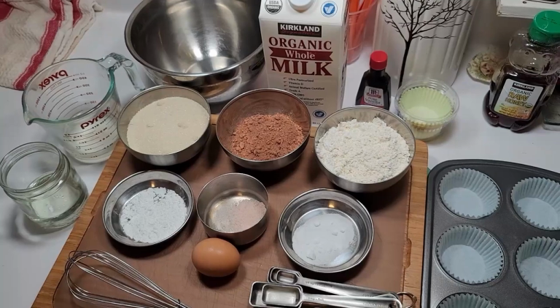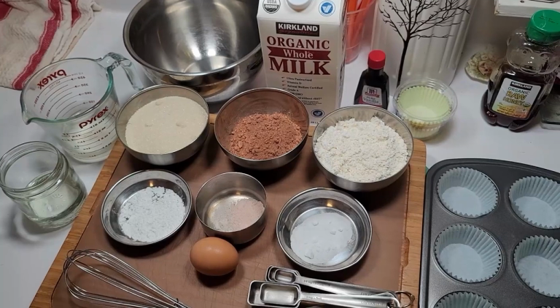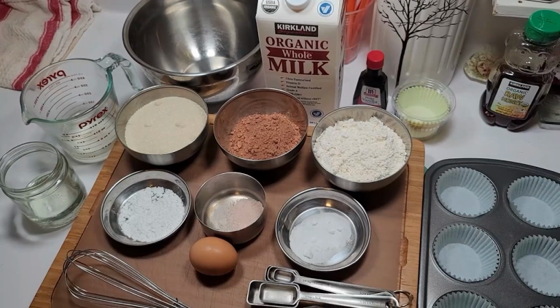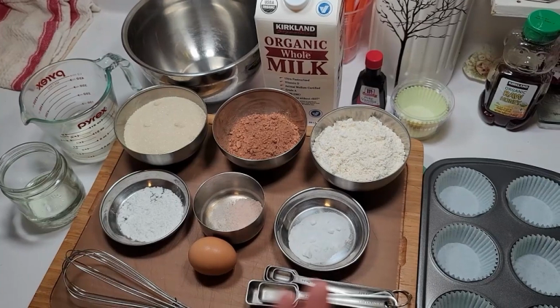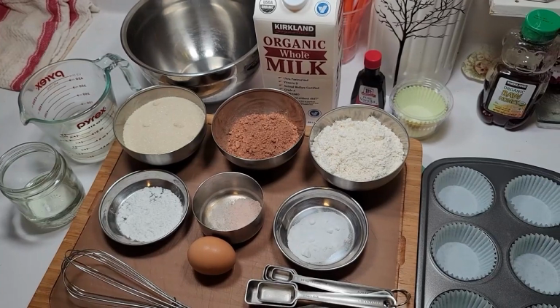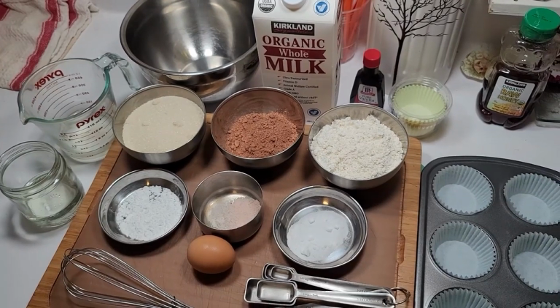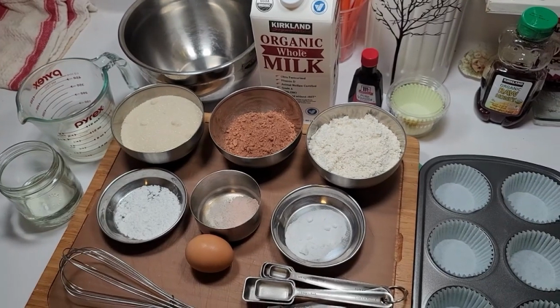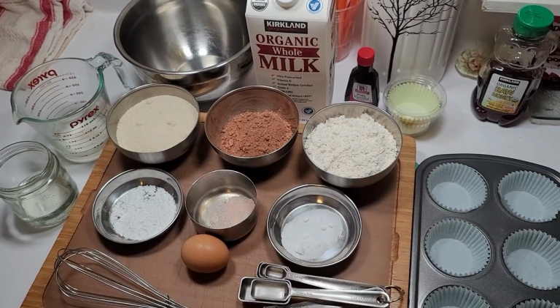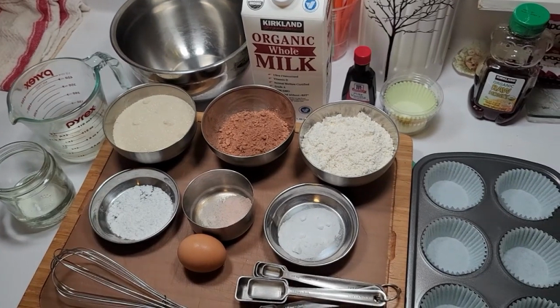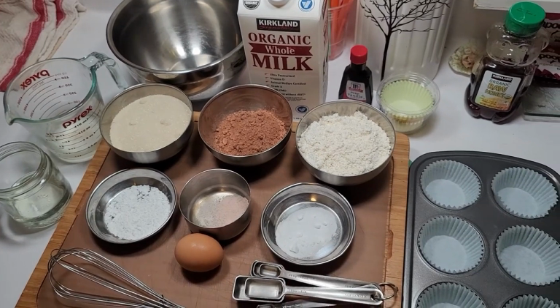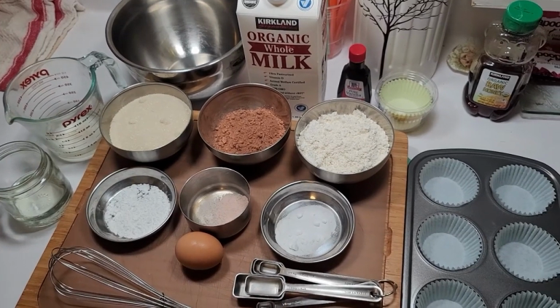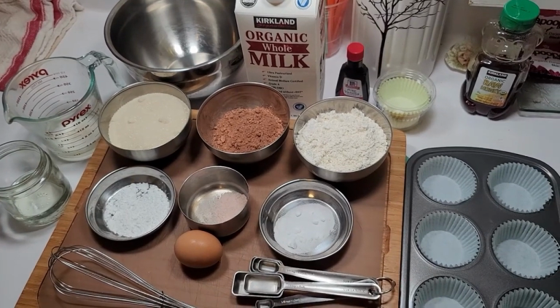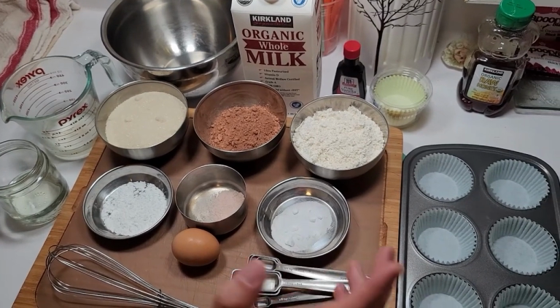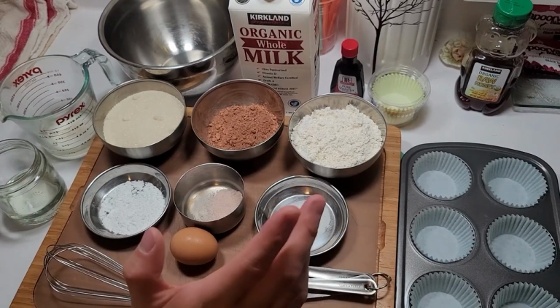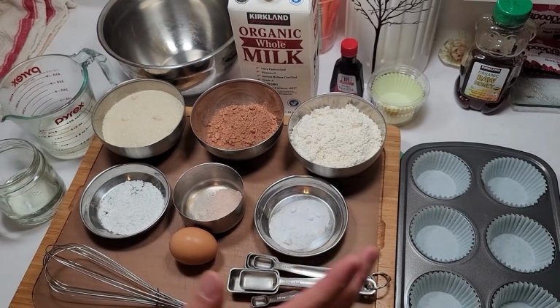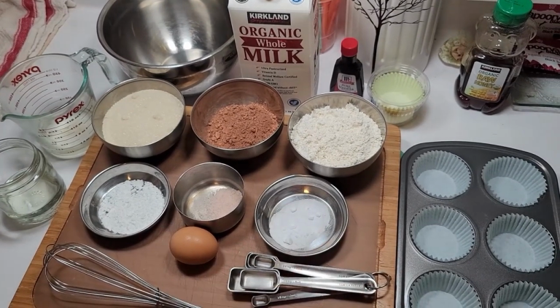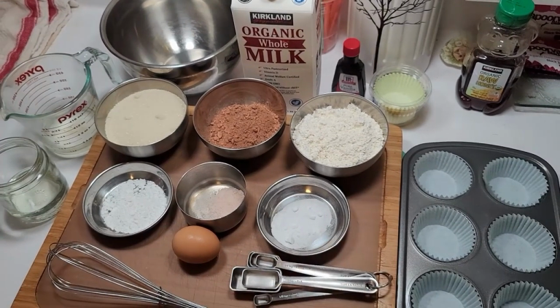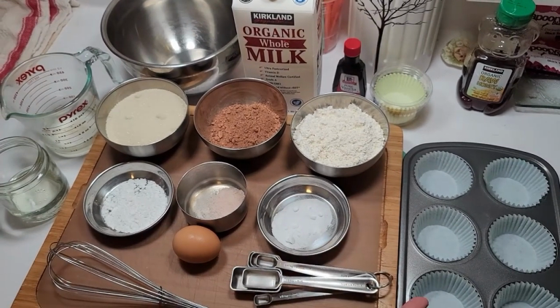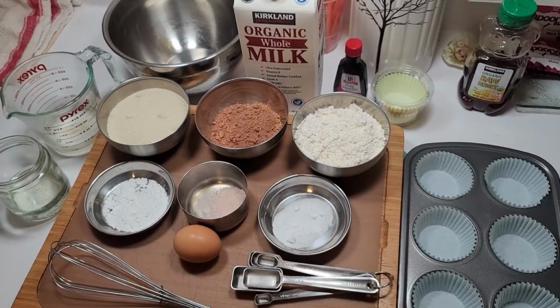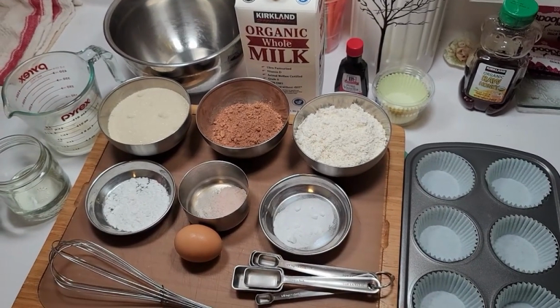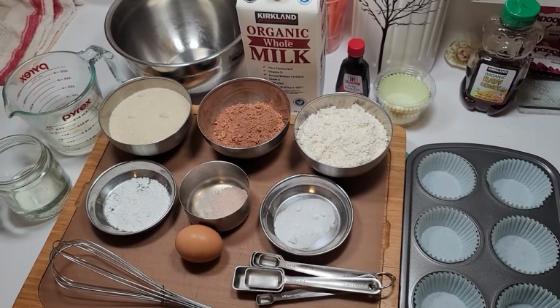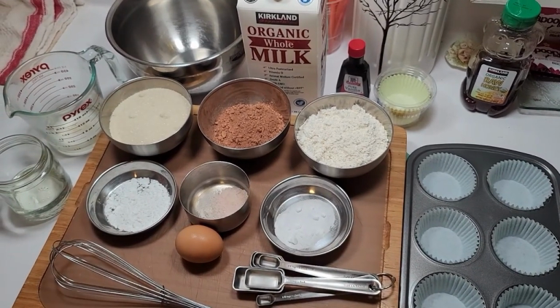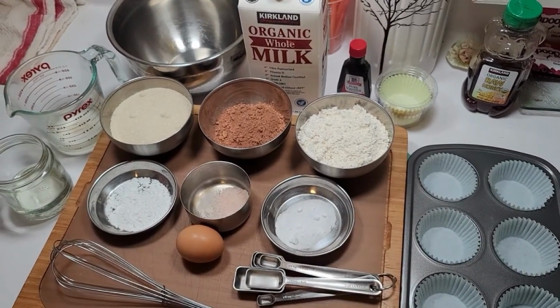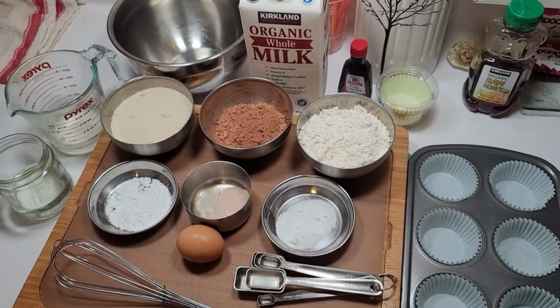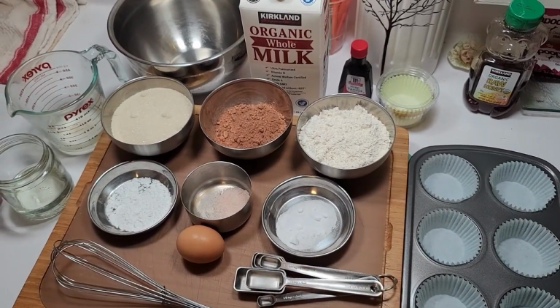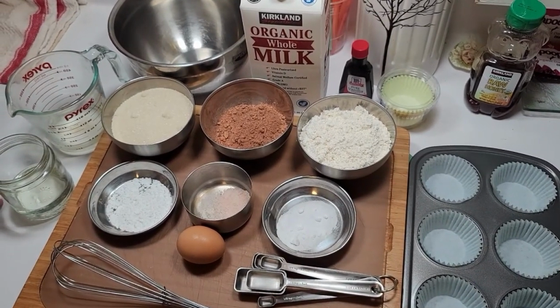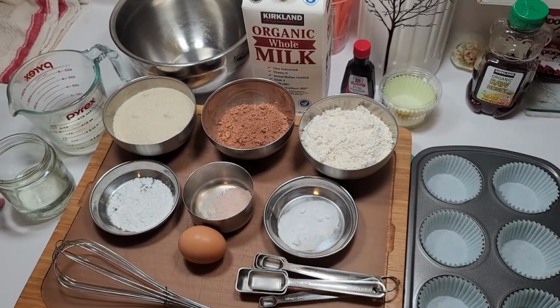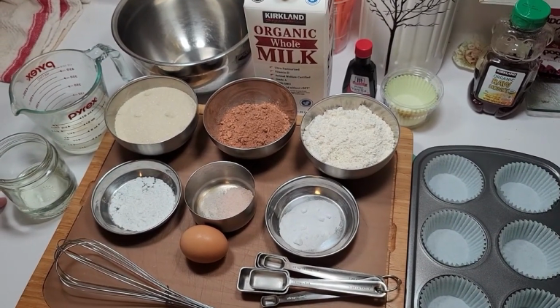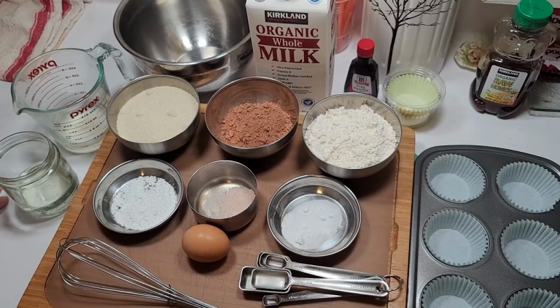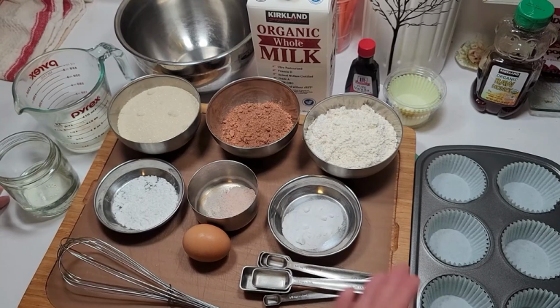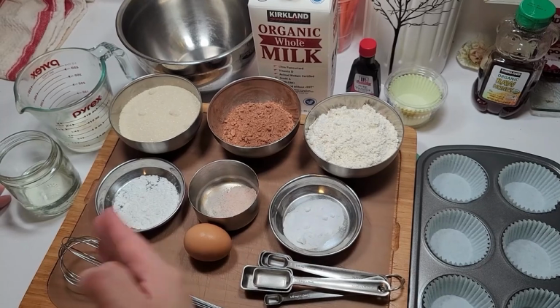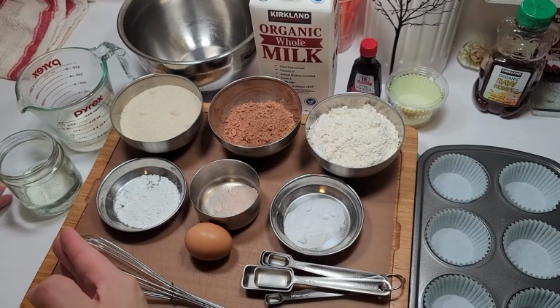Welcome back guys to the kitchen. Here I have some ingredients and we're going to make some cupcakes.